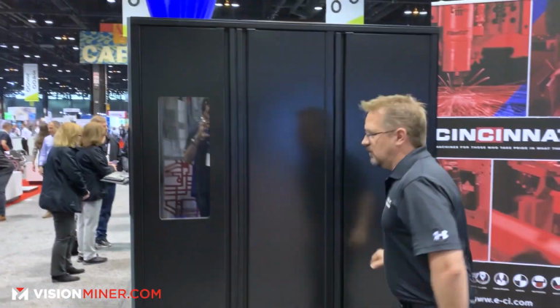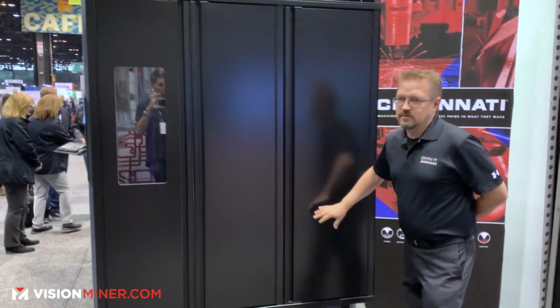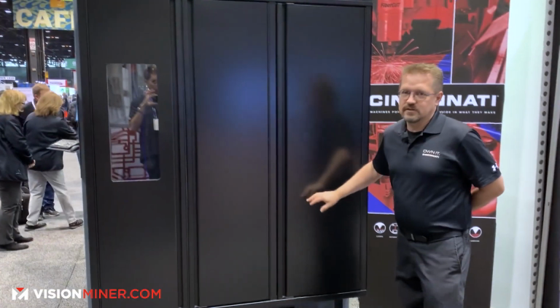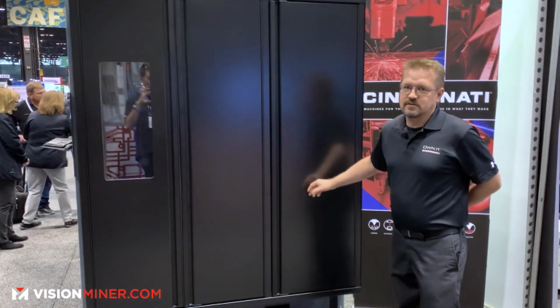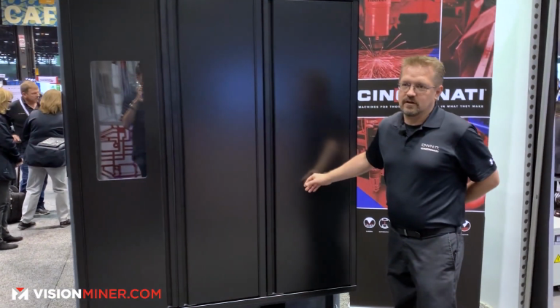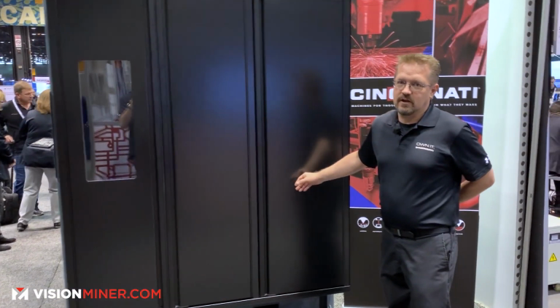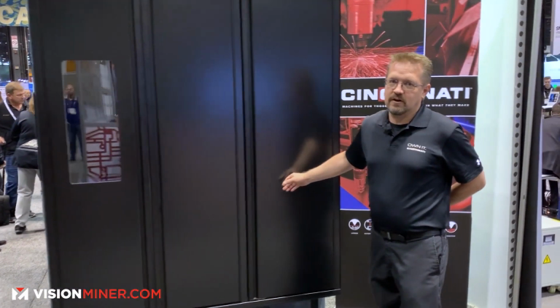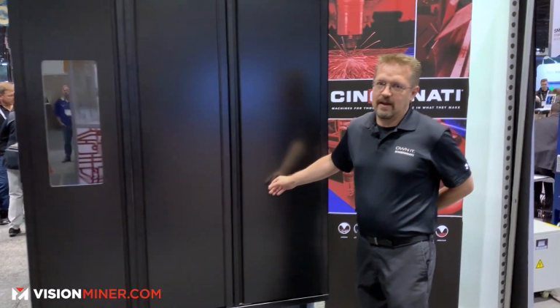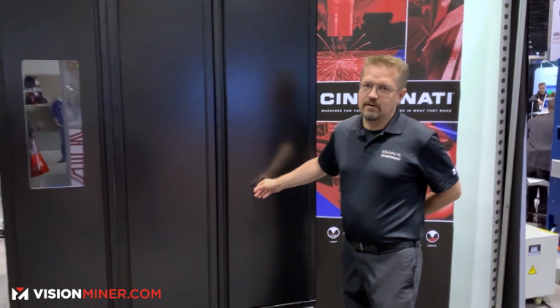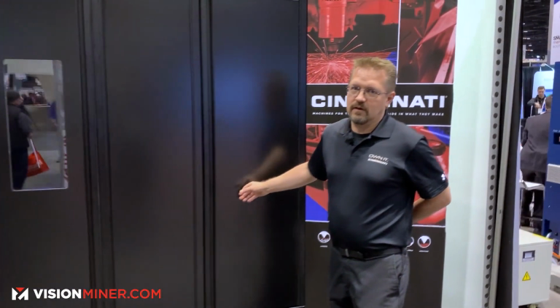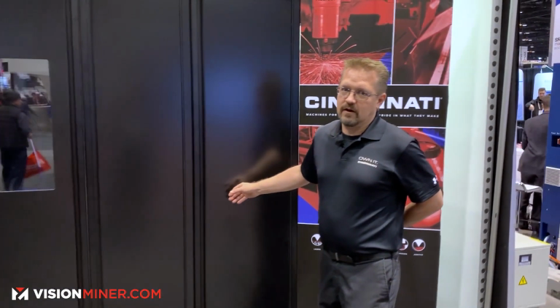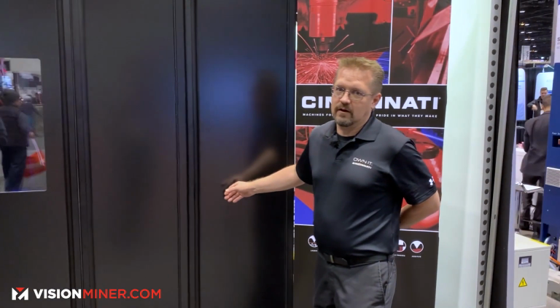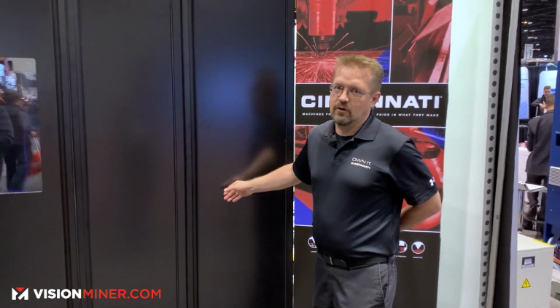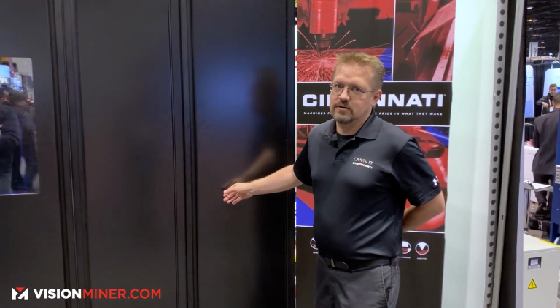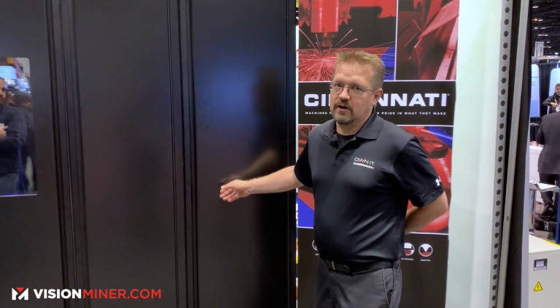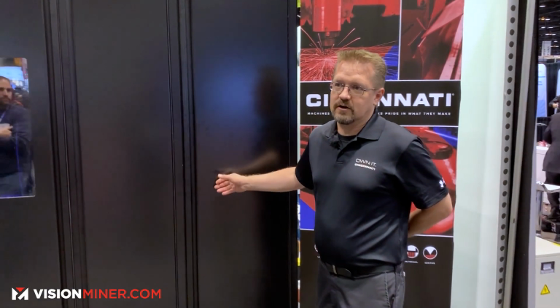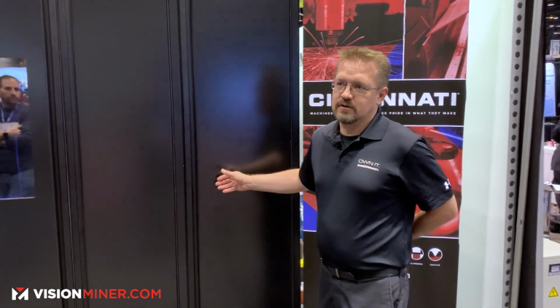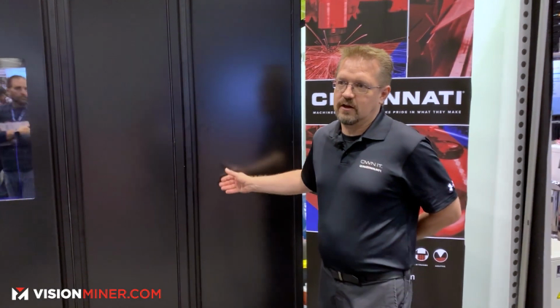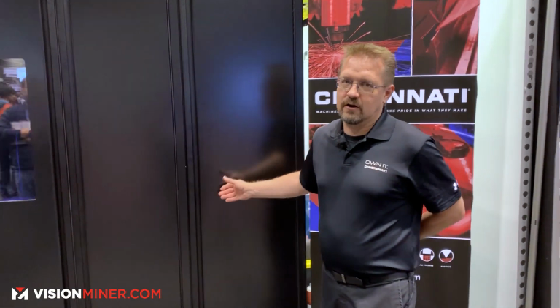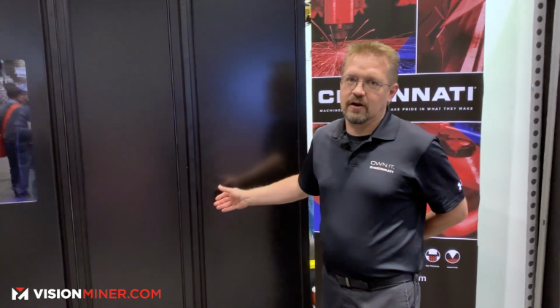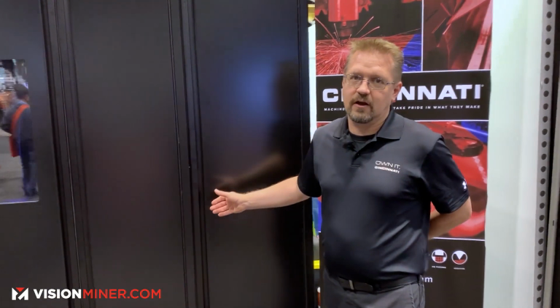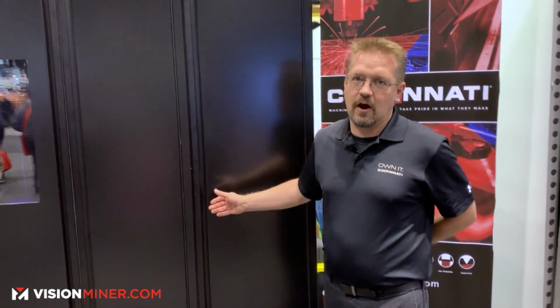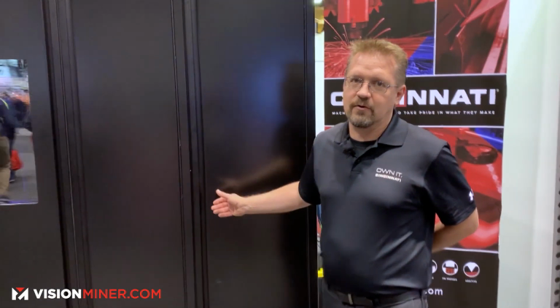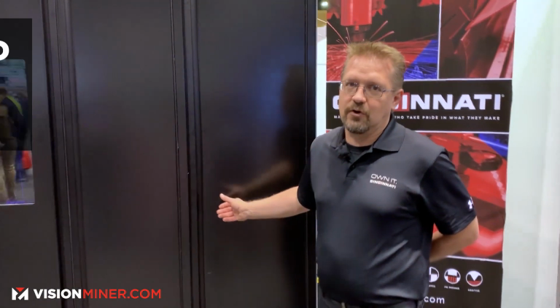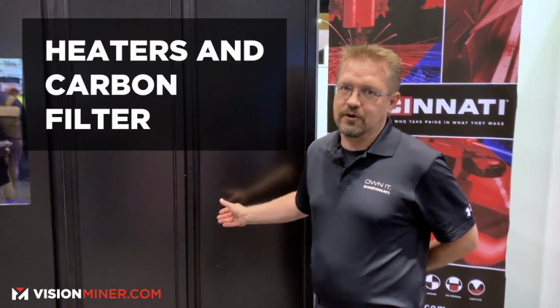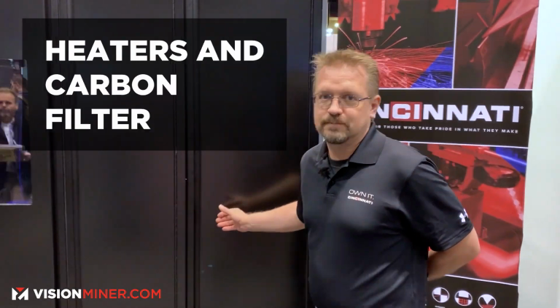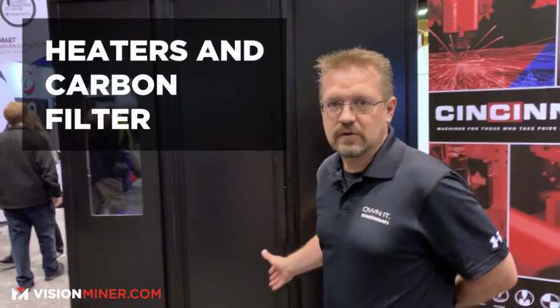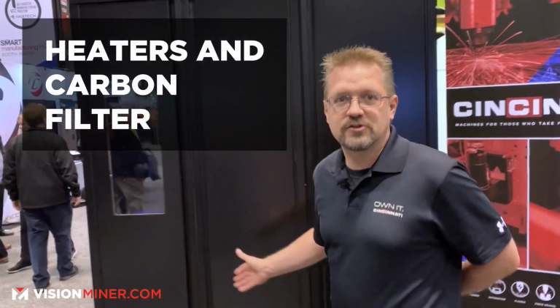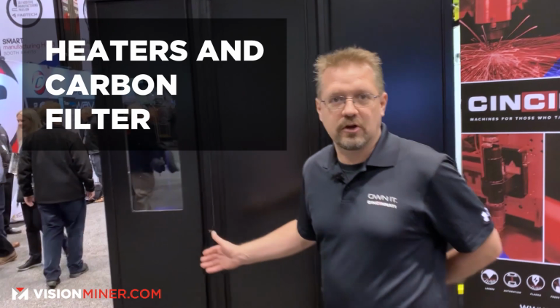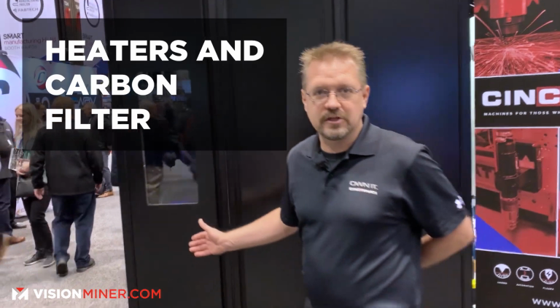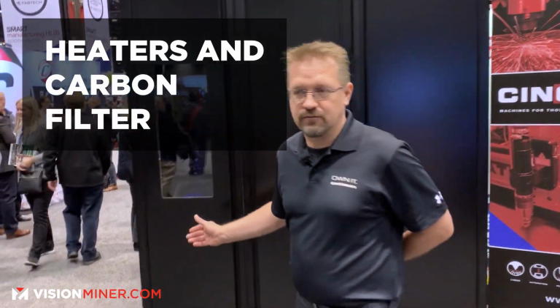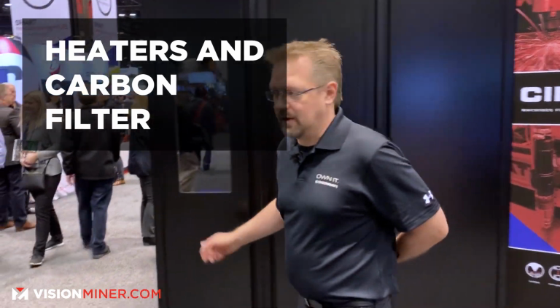This is a heater cabinet. Enclosed in here is a heater, a carbon filter, and a circulation fan.